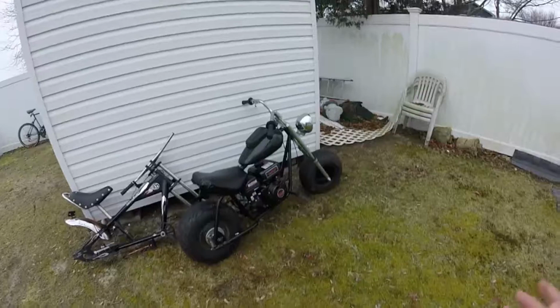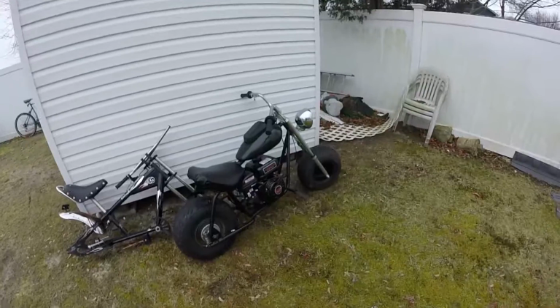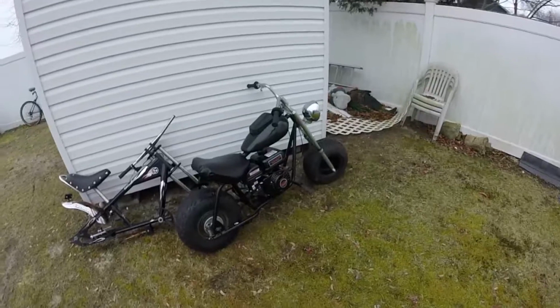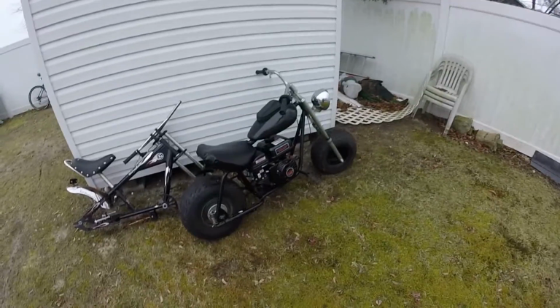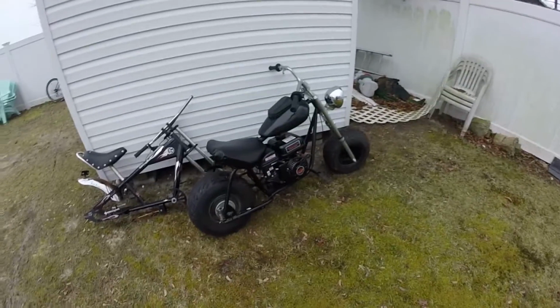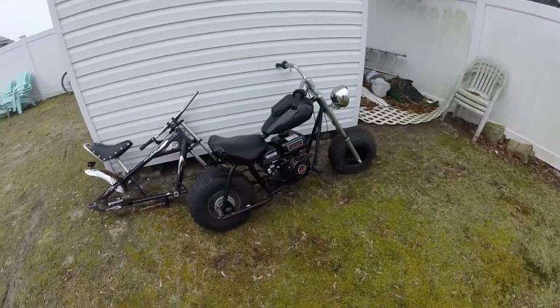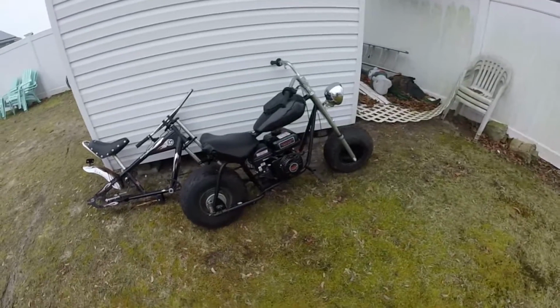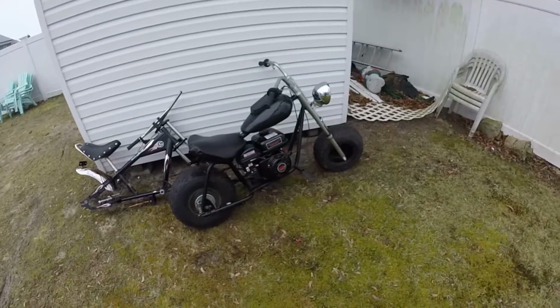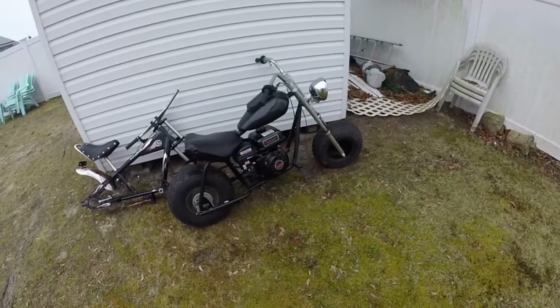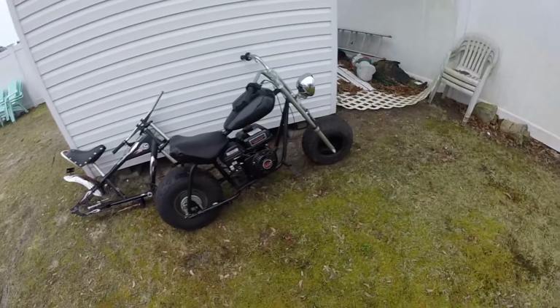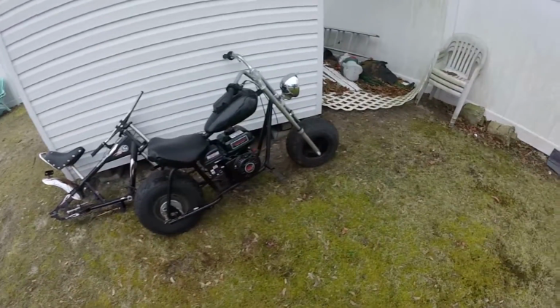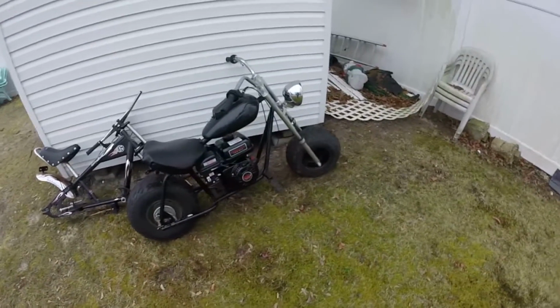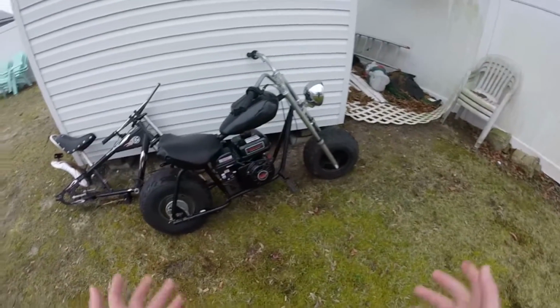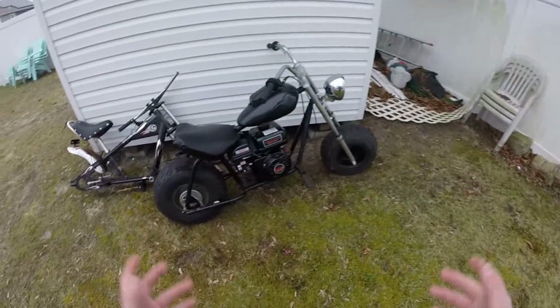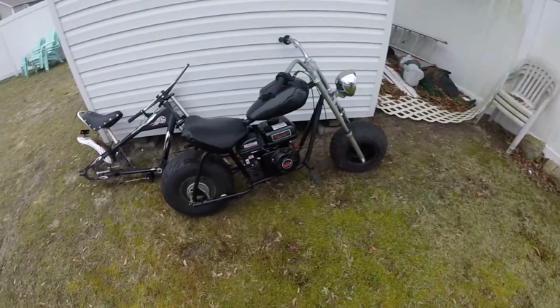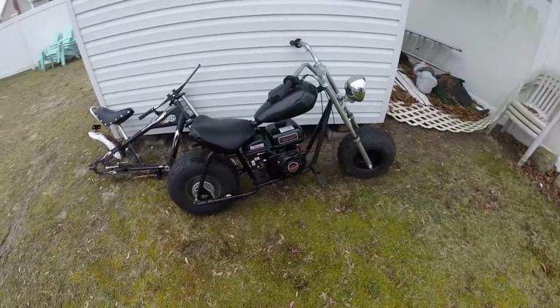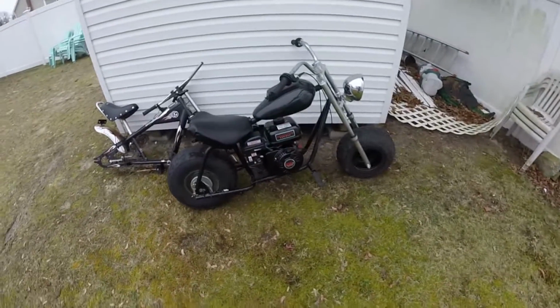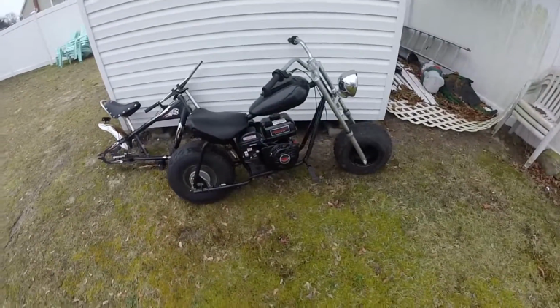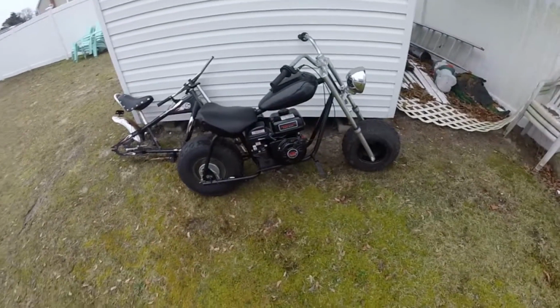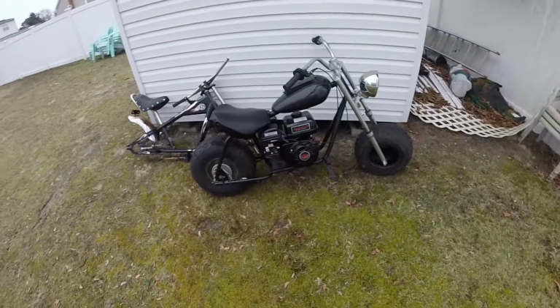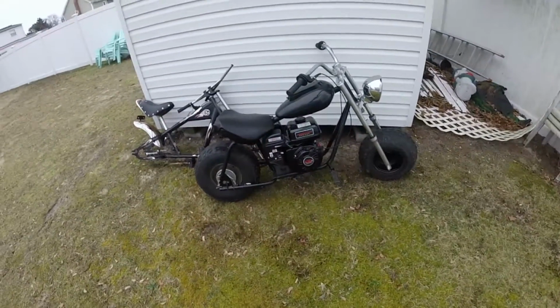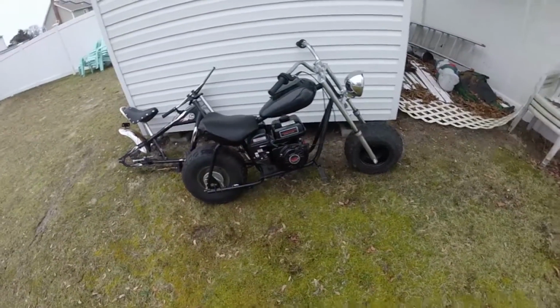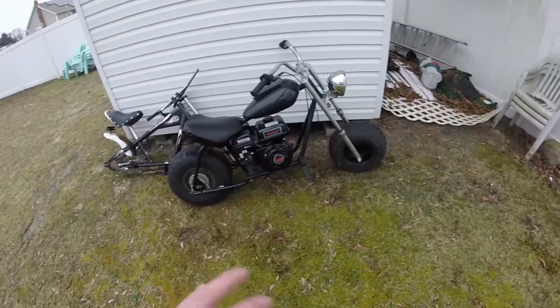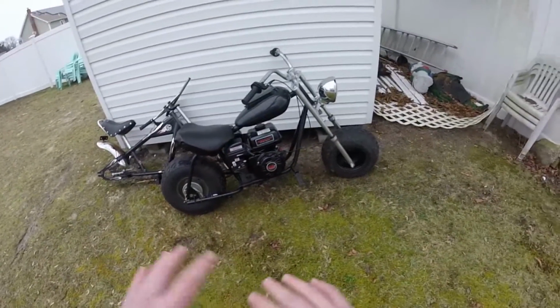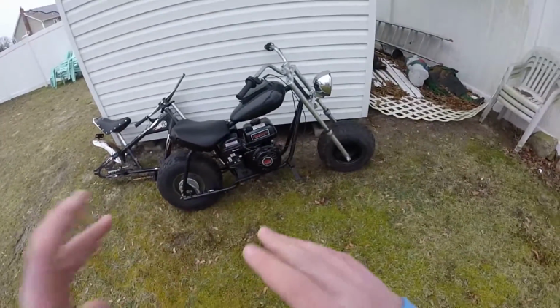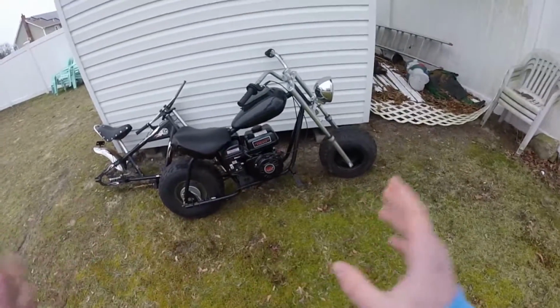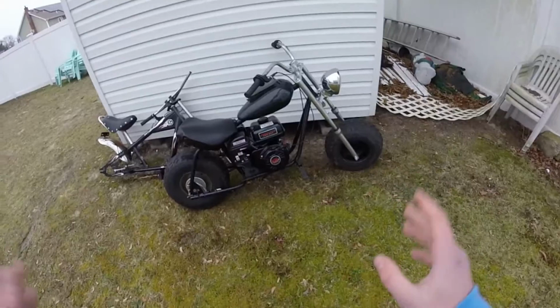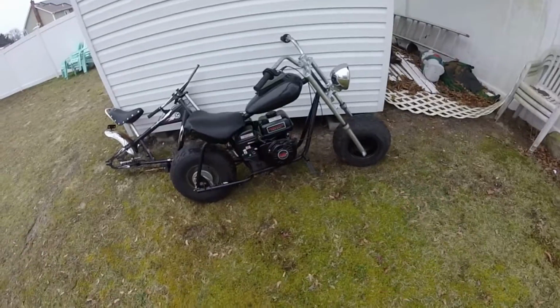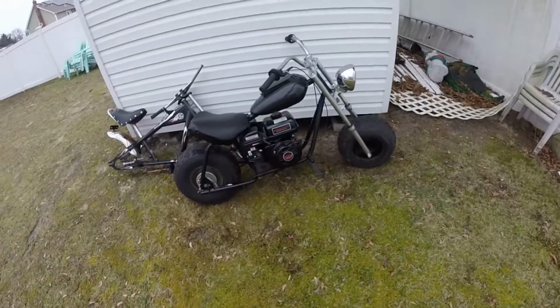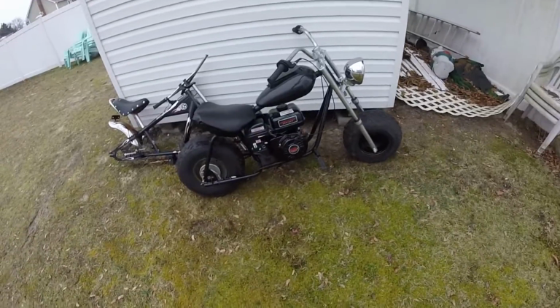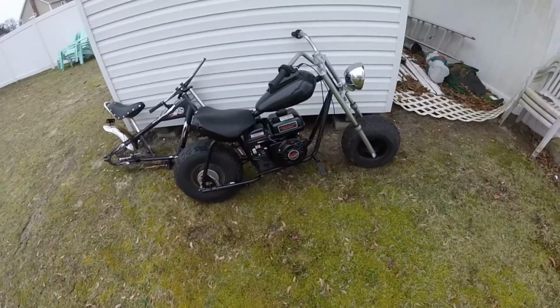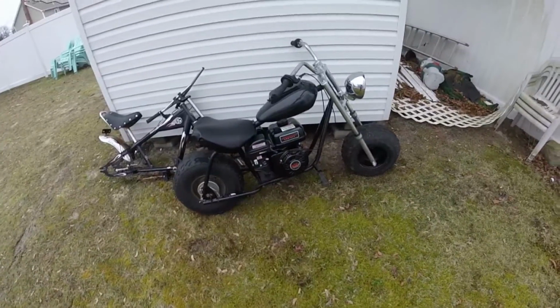Hey guys, Mix here. Today we're going to be taking out the Baja Warrior out for pretty much his first full mini motovlog.